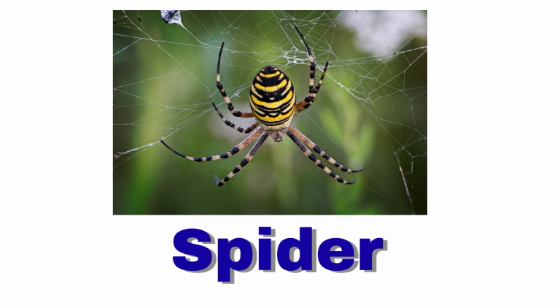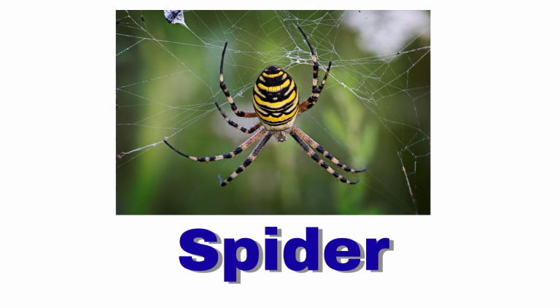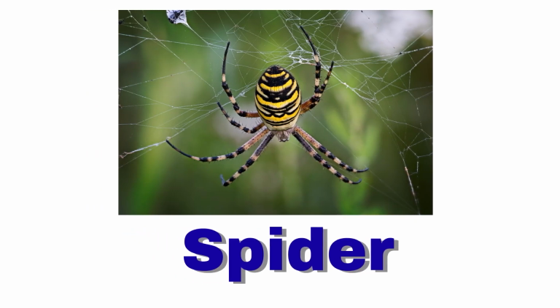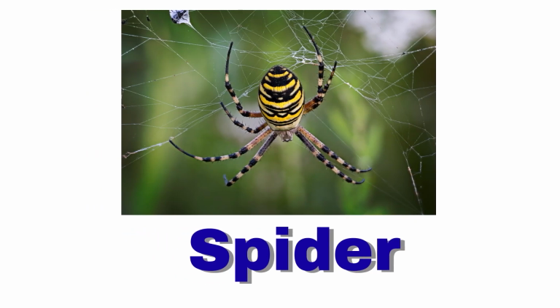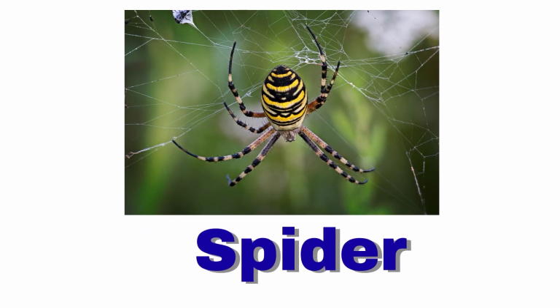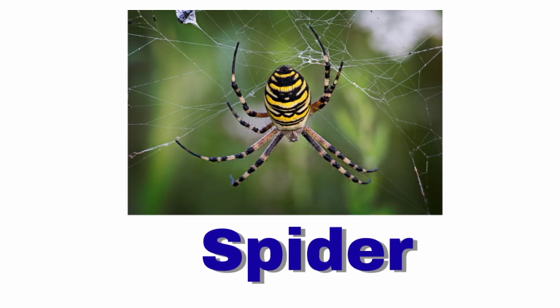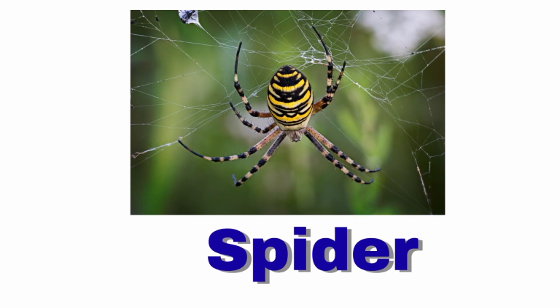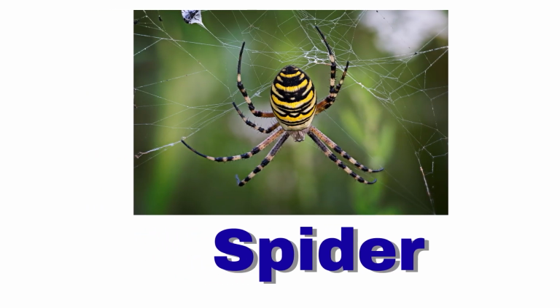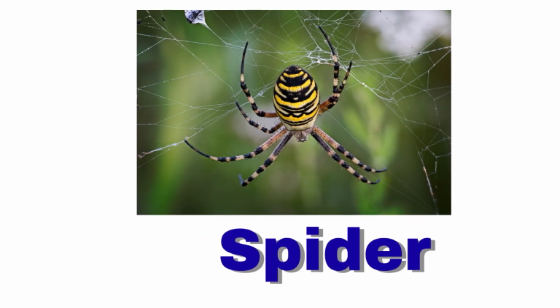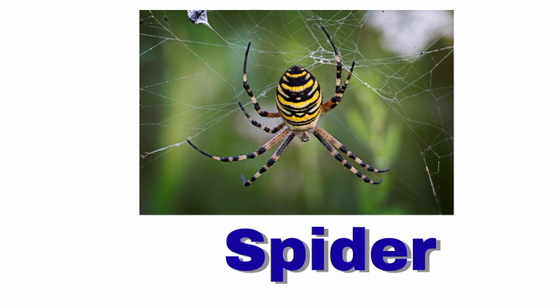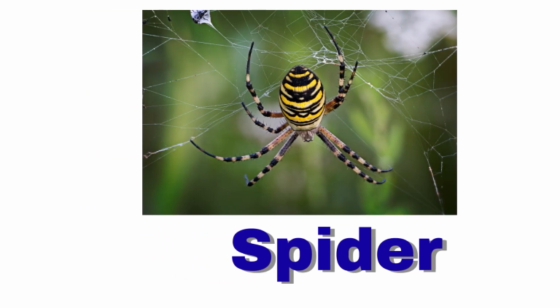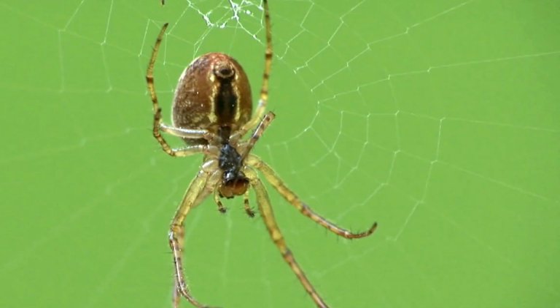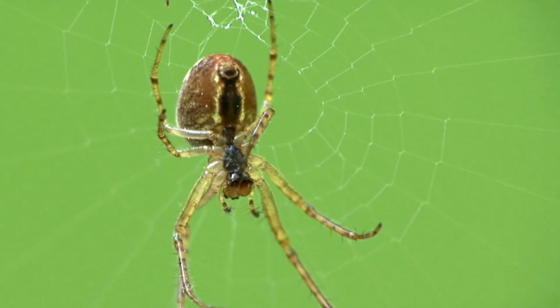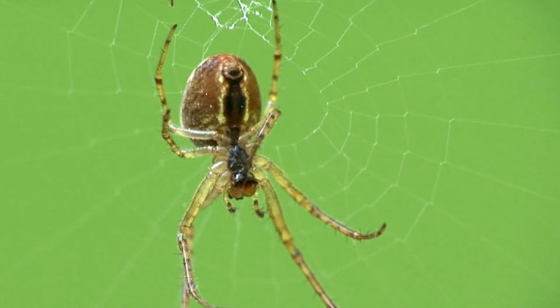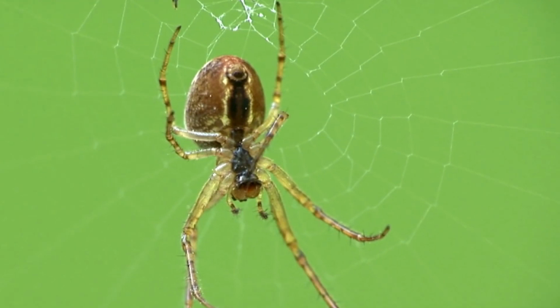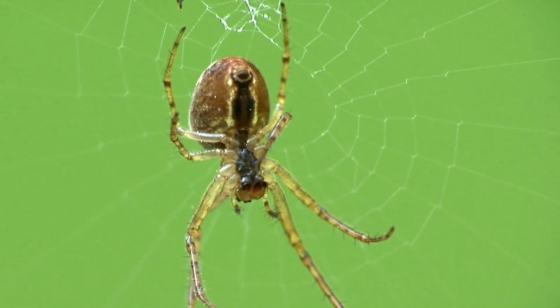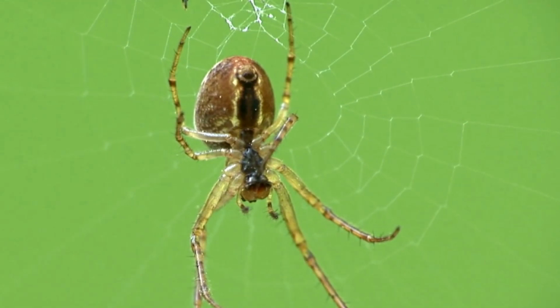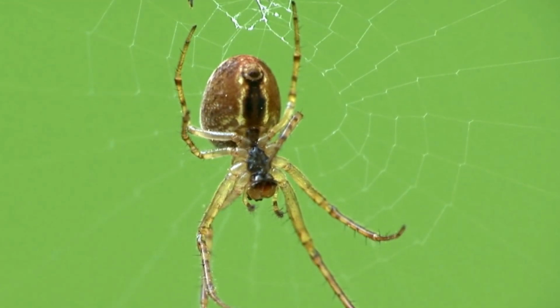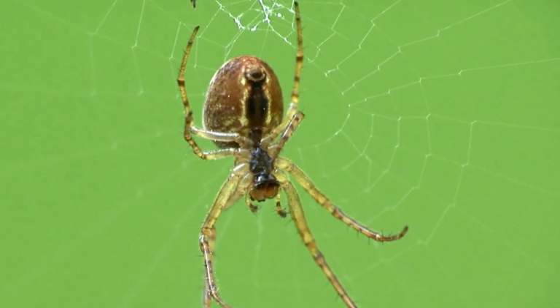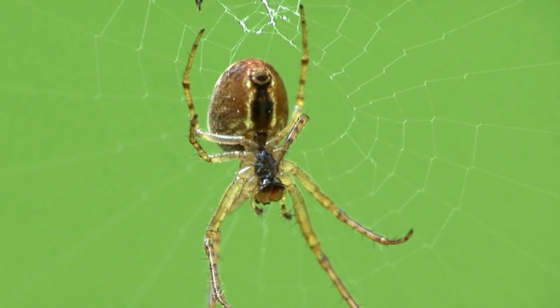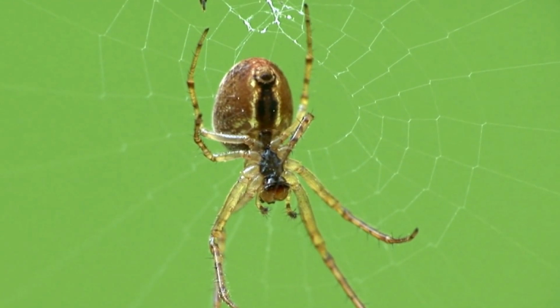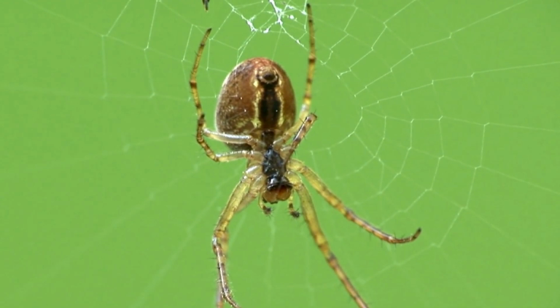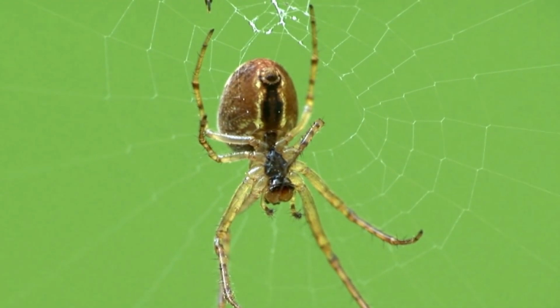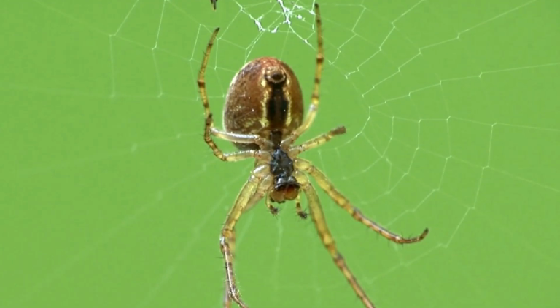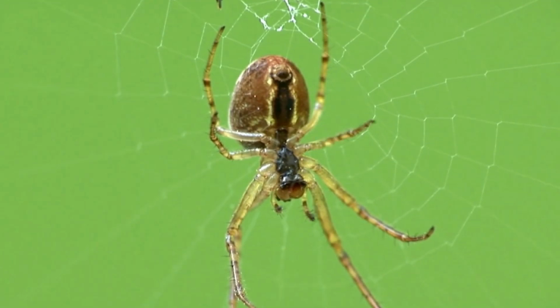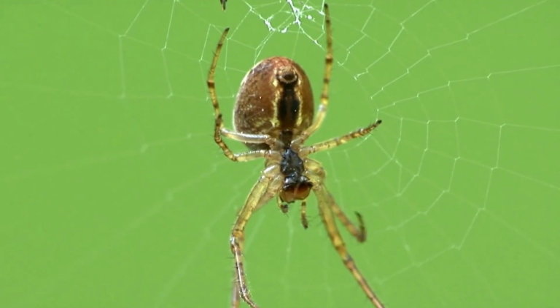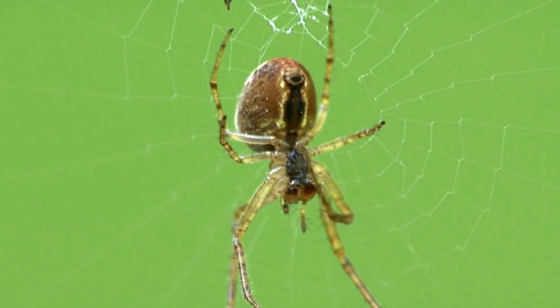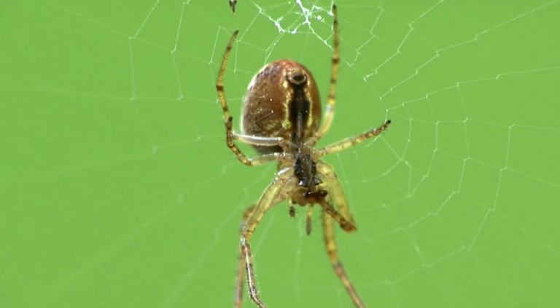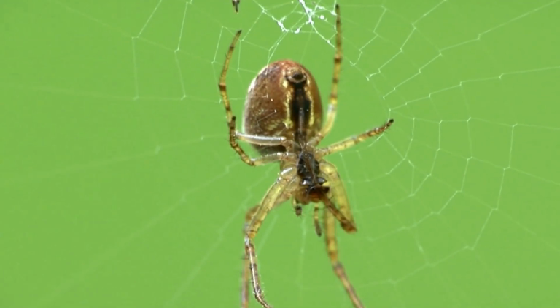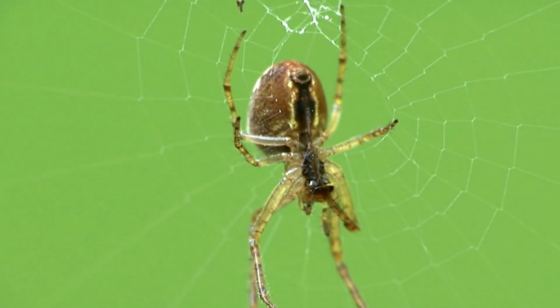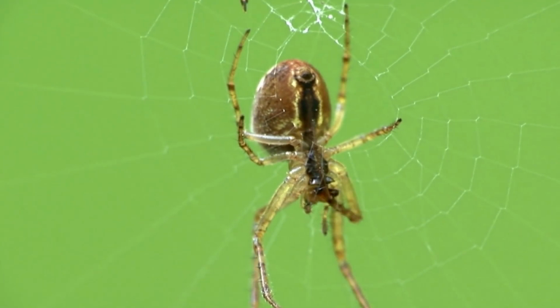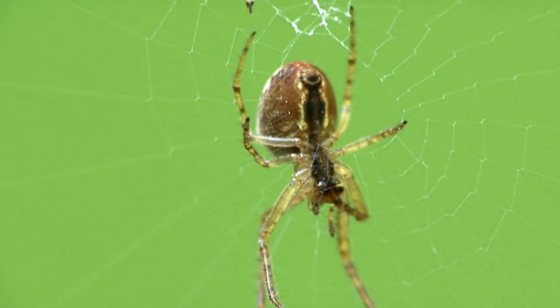Spider. A spider has eight legs. It spins a web to catch insects.